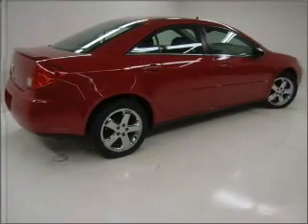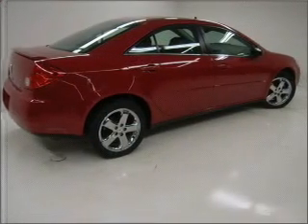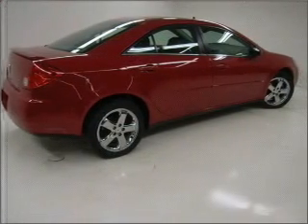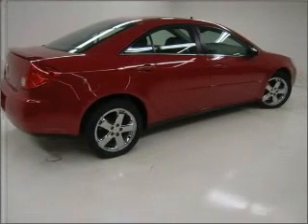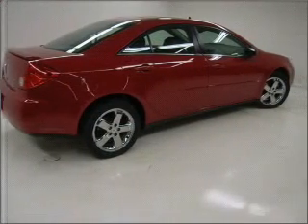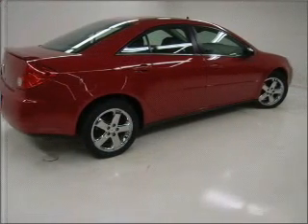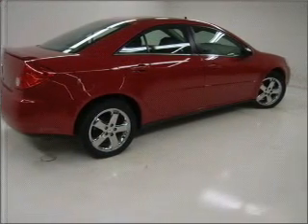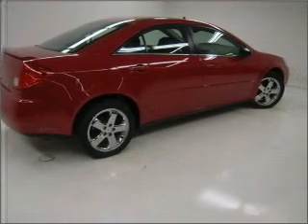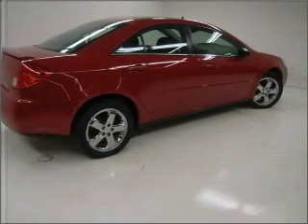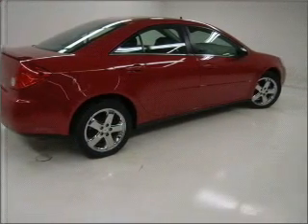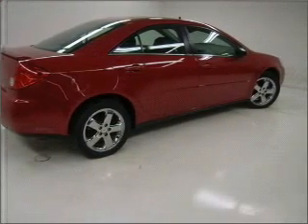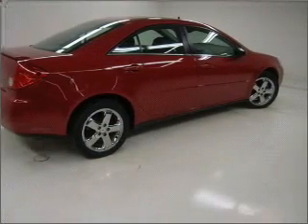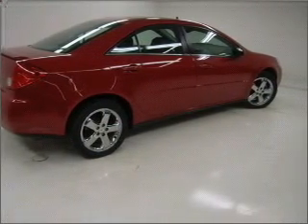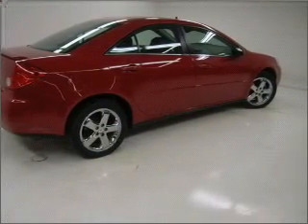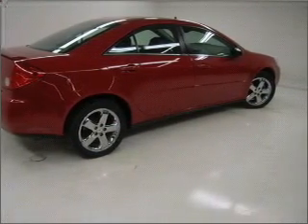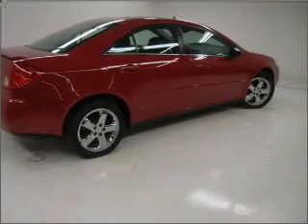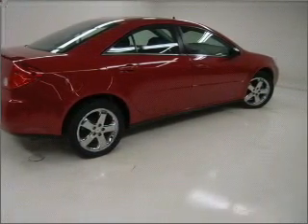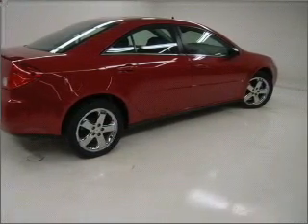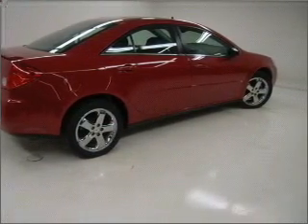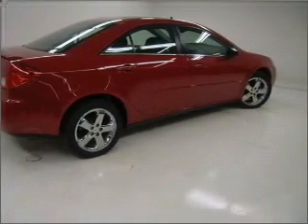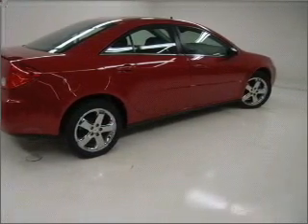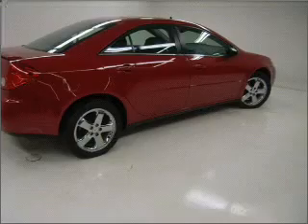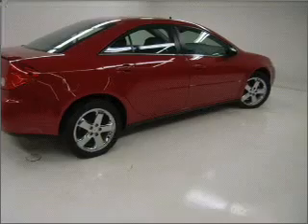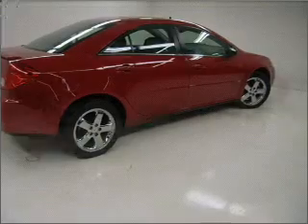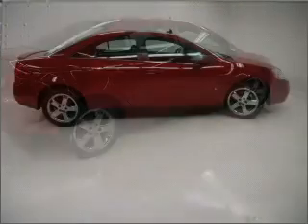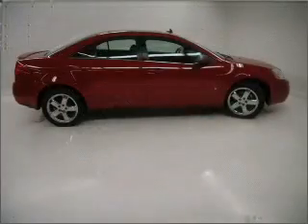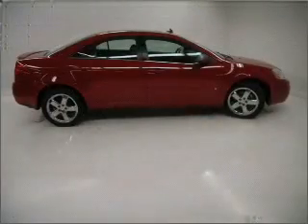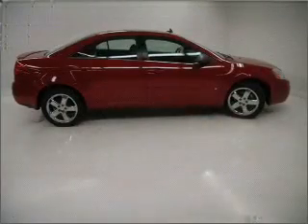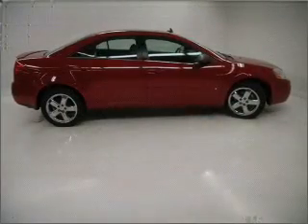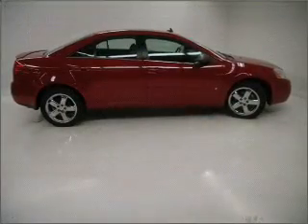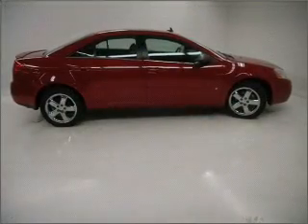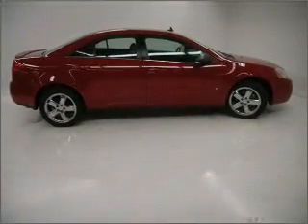treat yourself to a premium sound system. Brake safely with the anti-lock braking system.